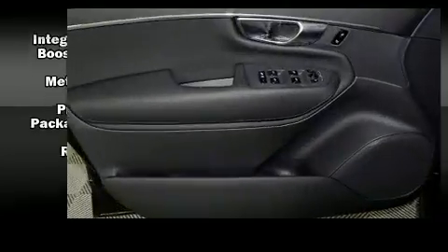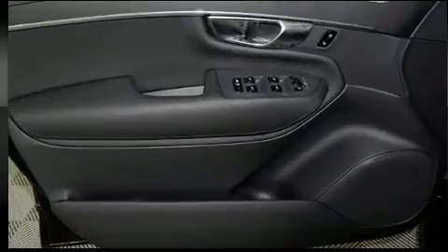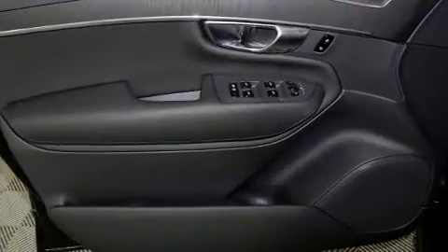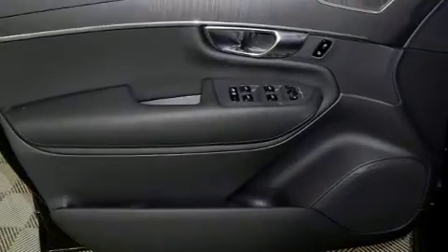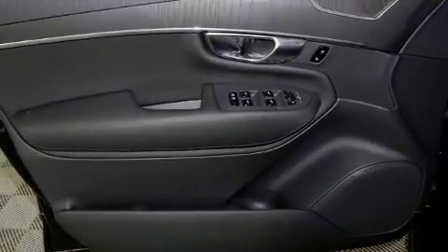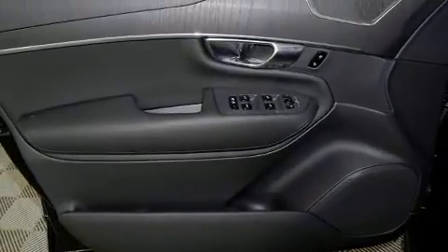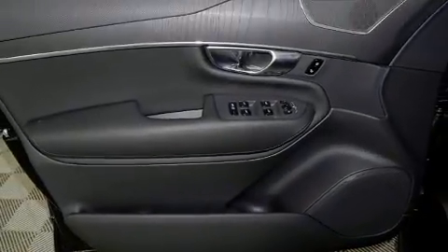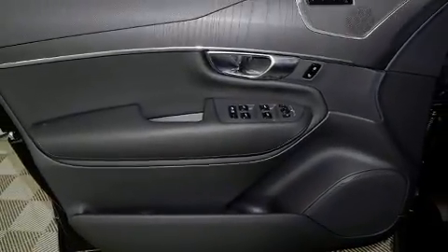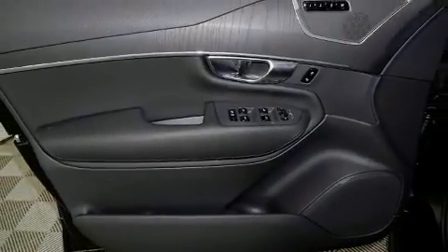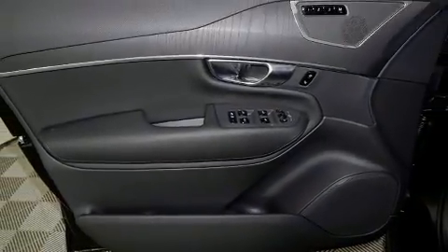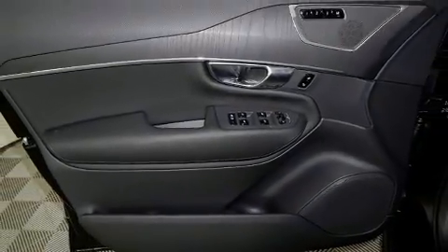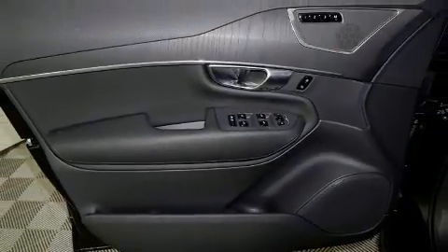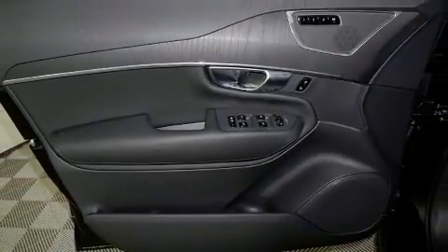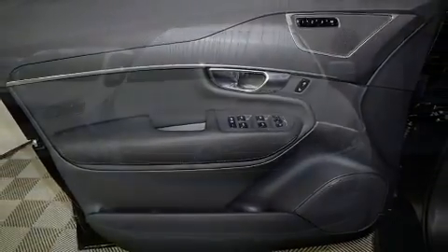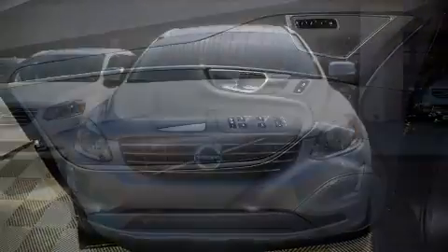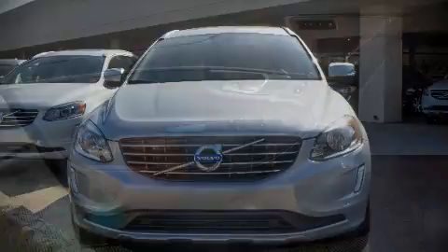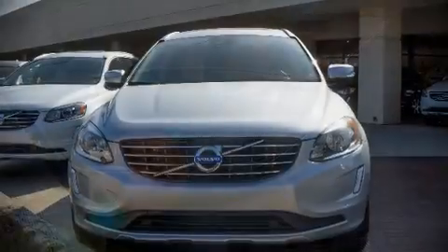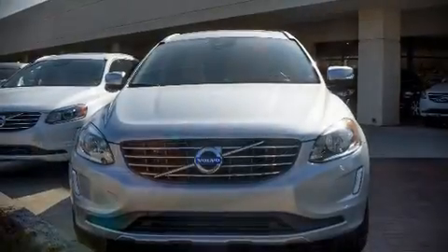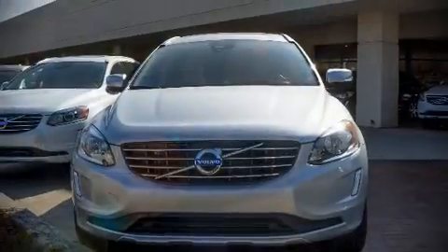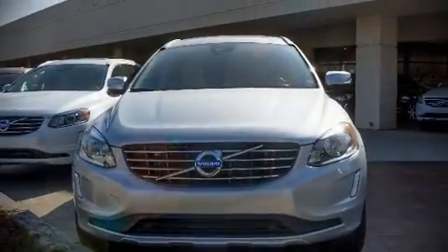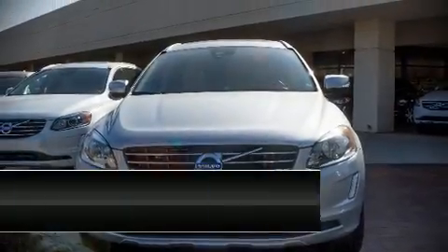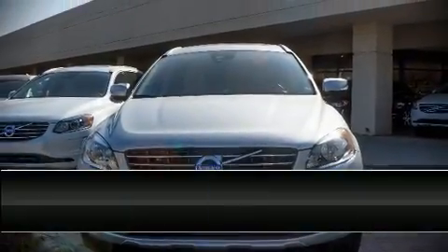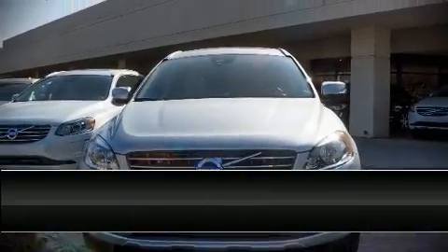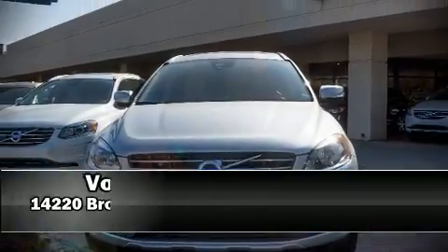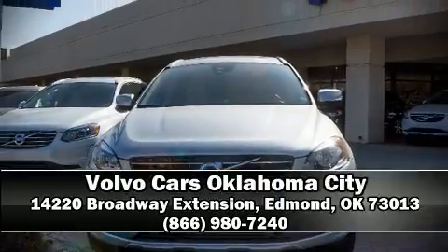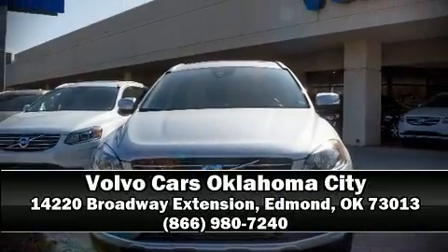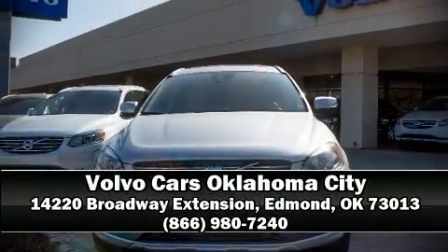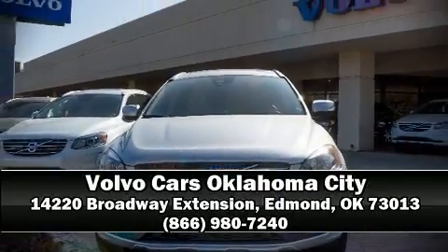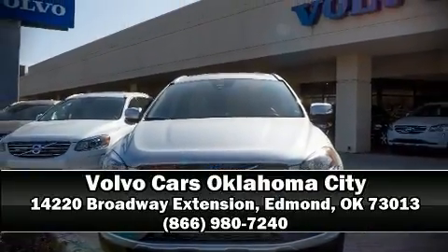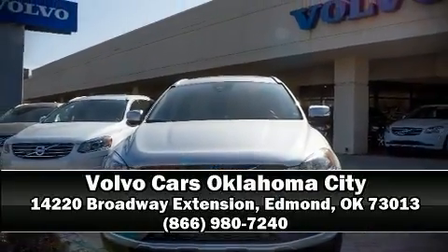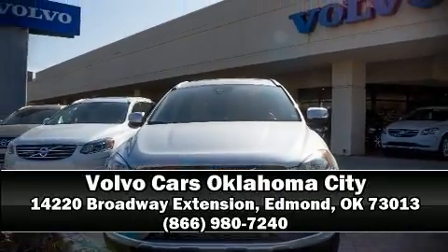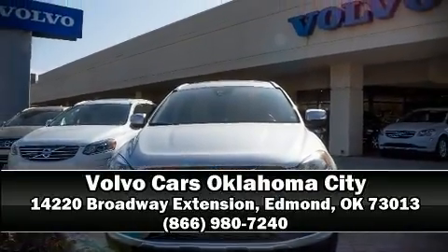Our sales reps are knowledgeable and professional. Stop by our dealership or give us a call for more information. We'll see you soon!